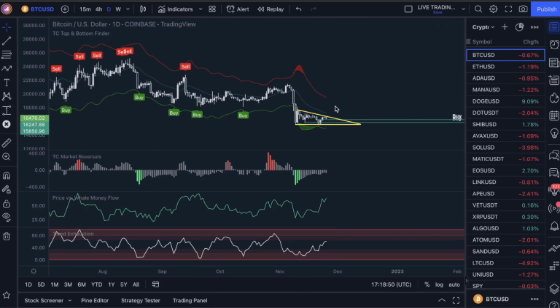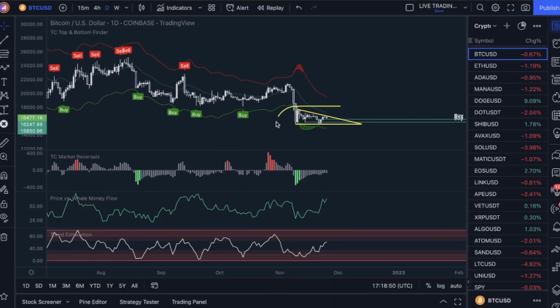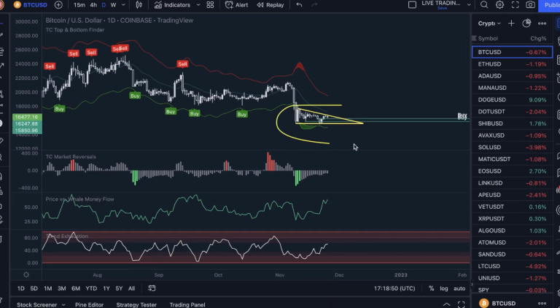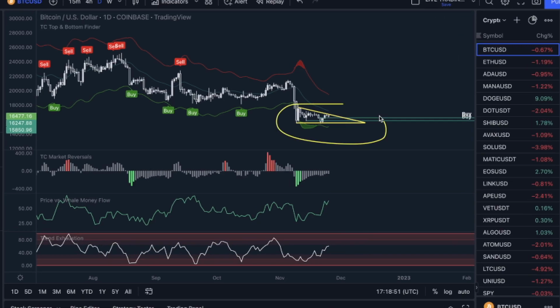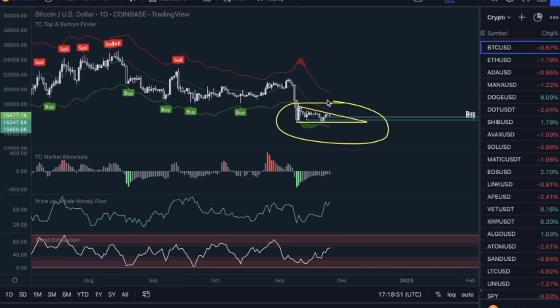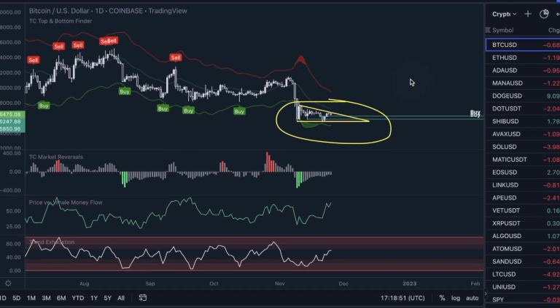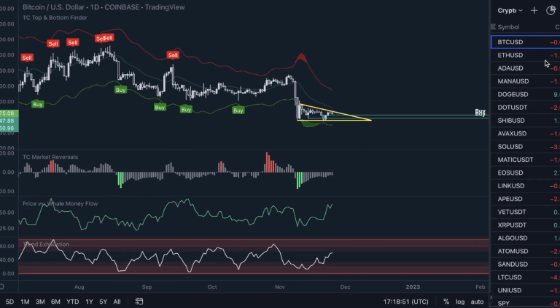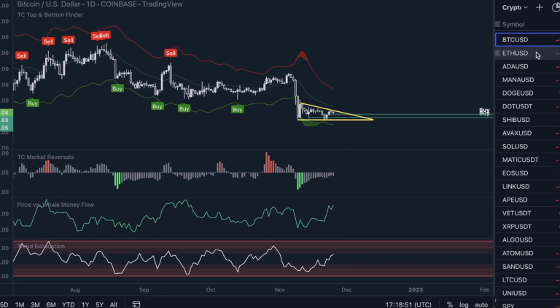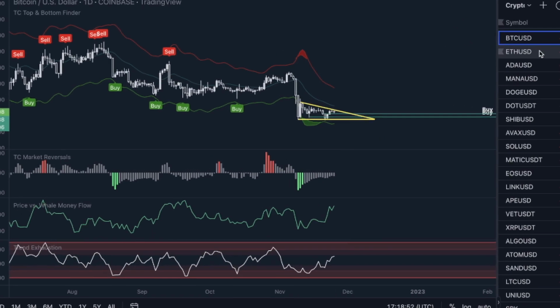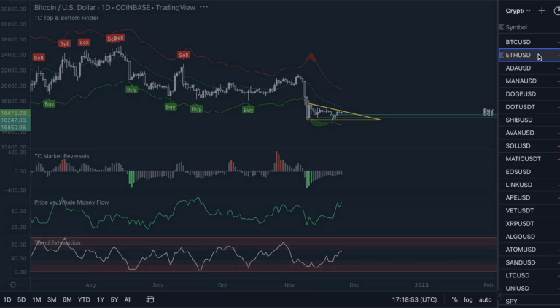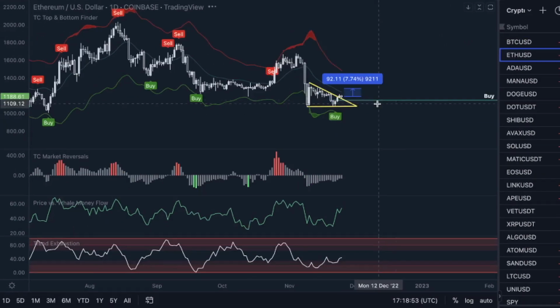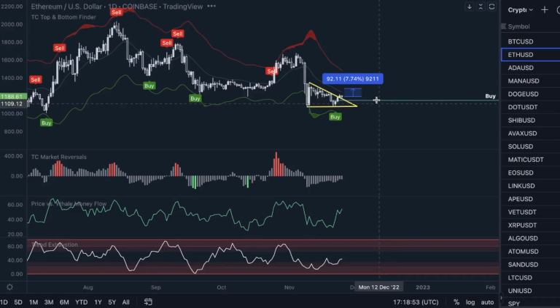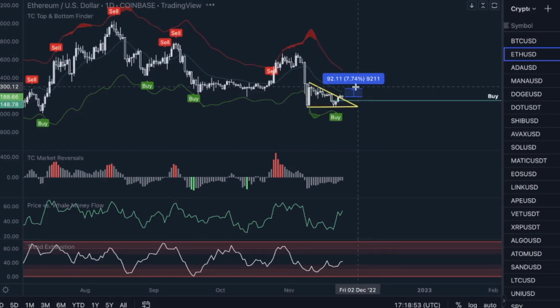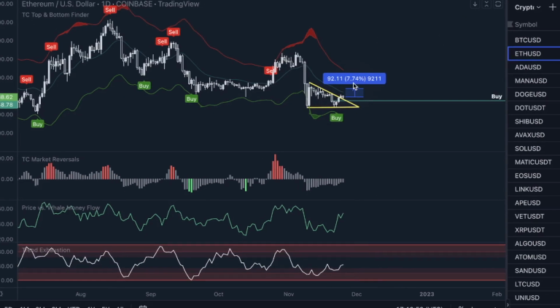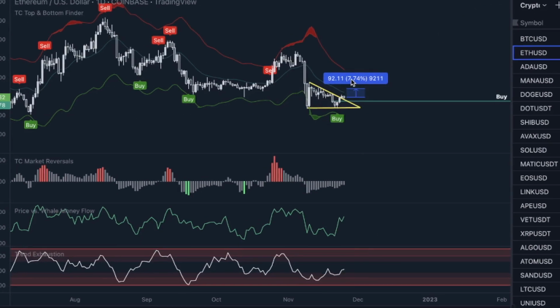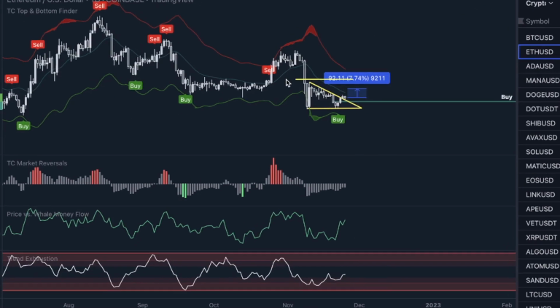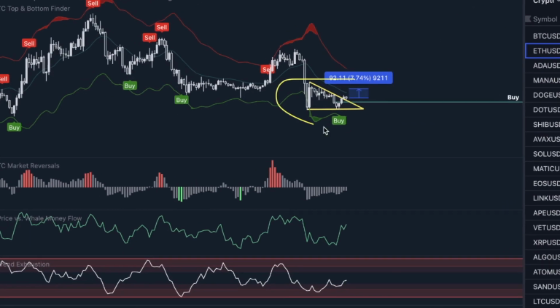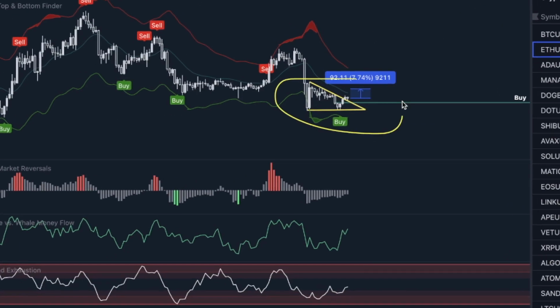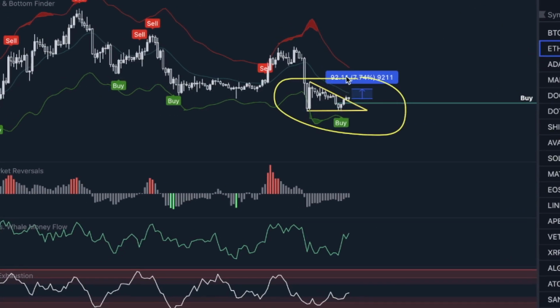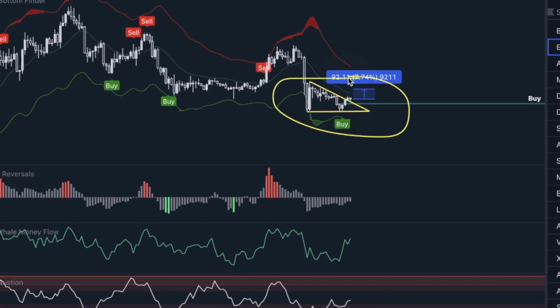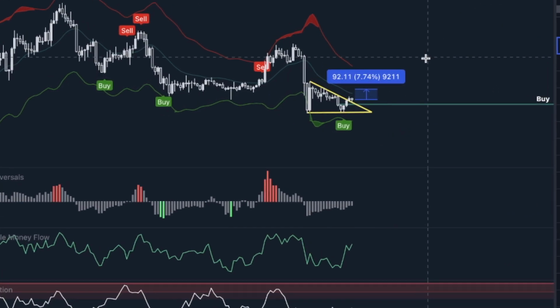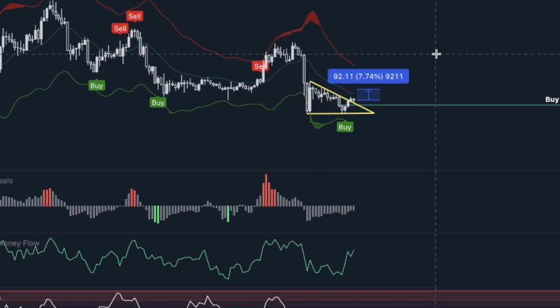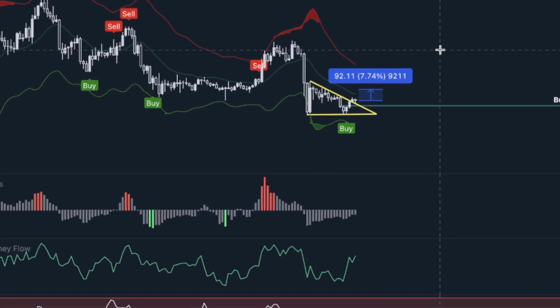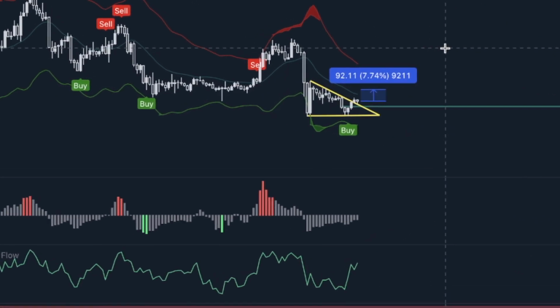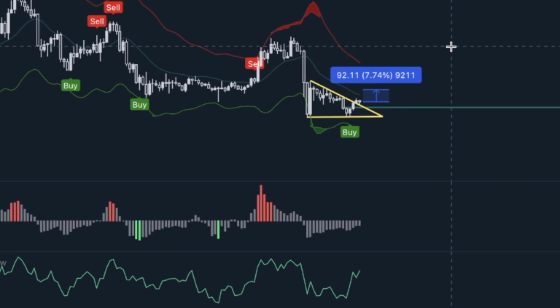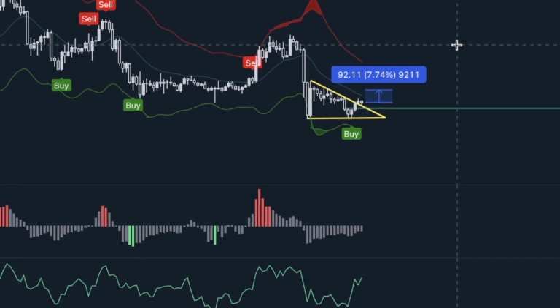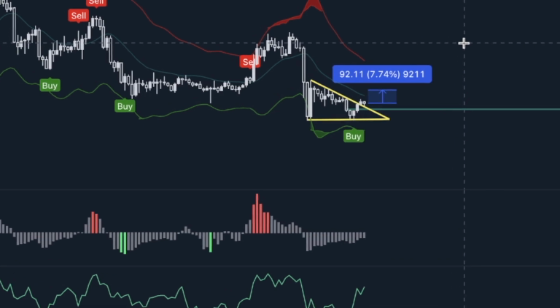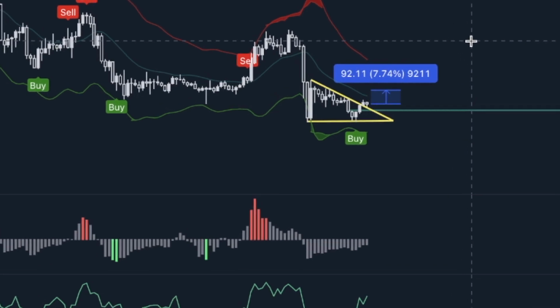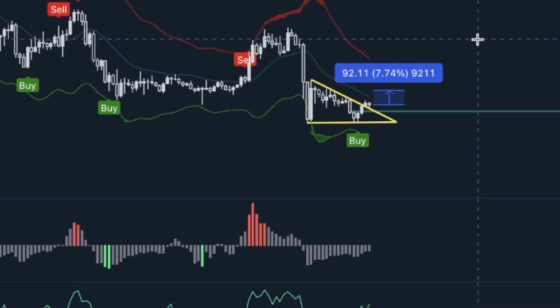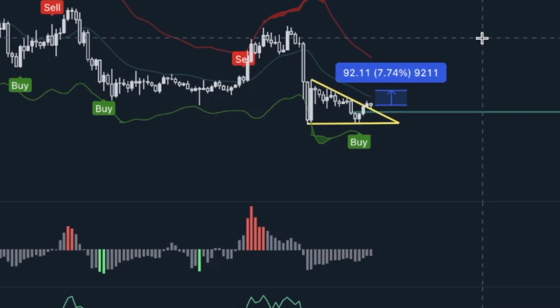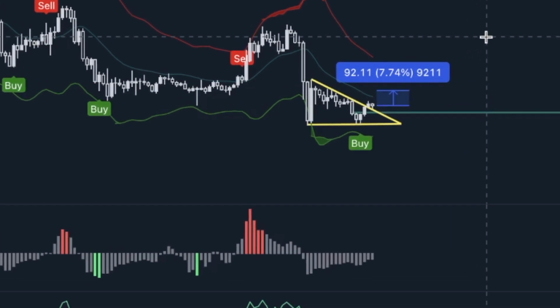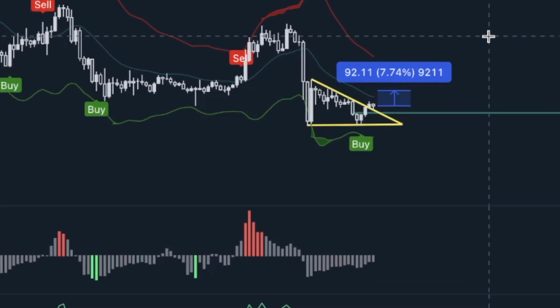Bitcoin is showing us a bearish sign in the market, while Ethereum shows us a bullish sign. Someone's getting trapped right now. Let's talk about this.